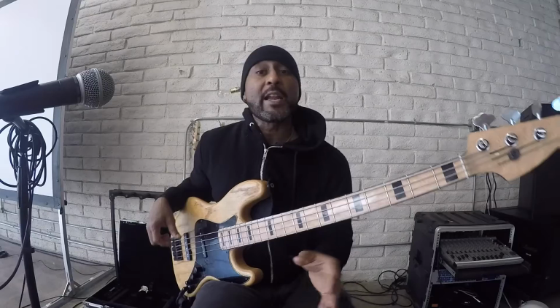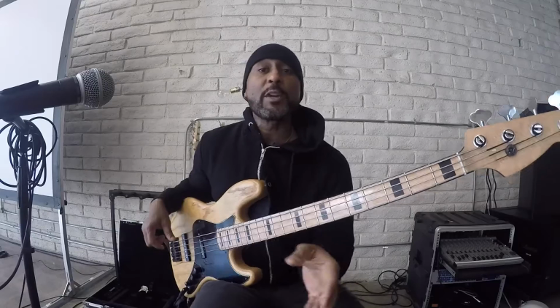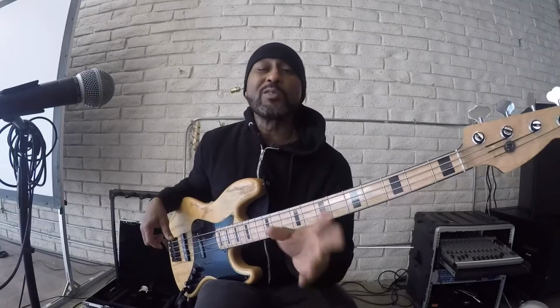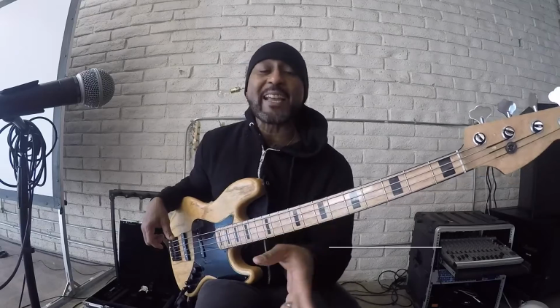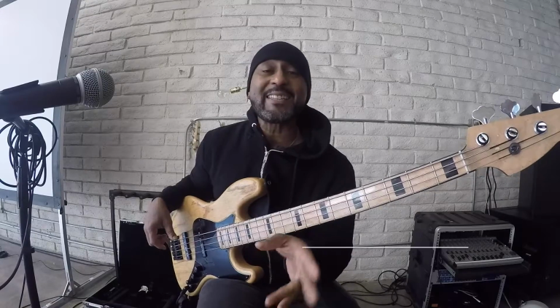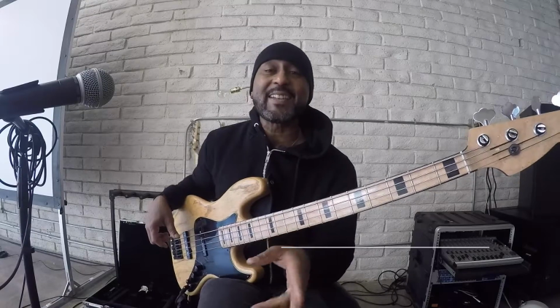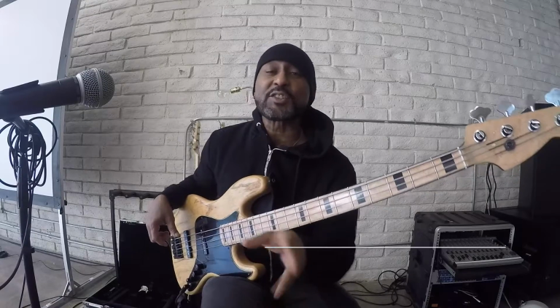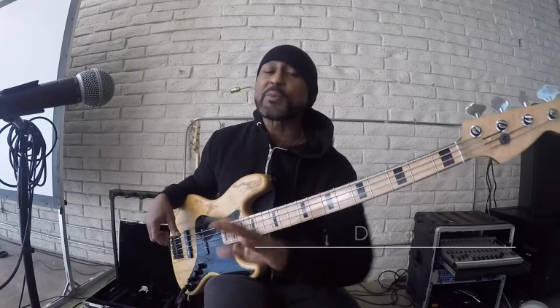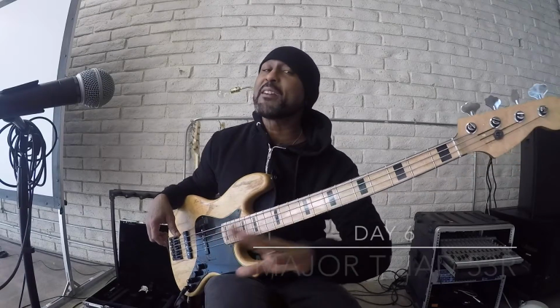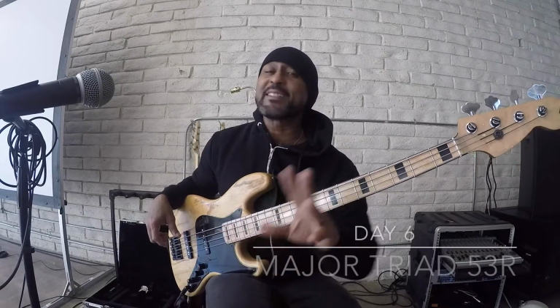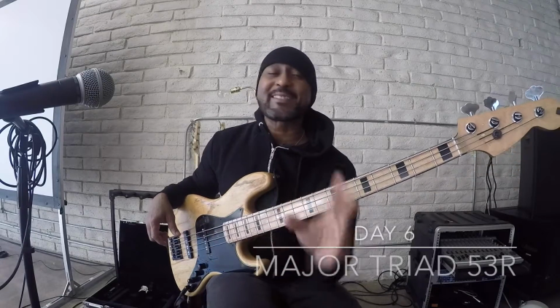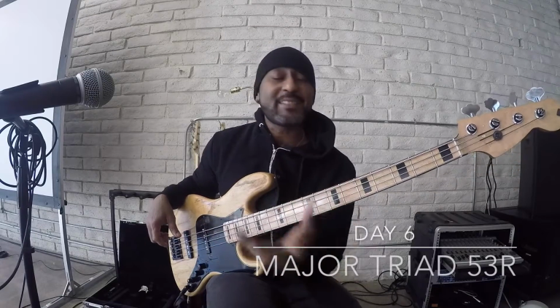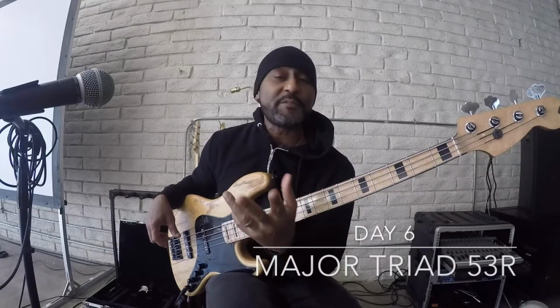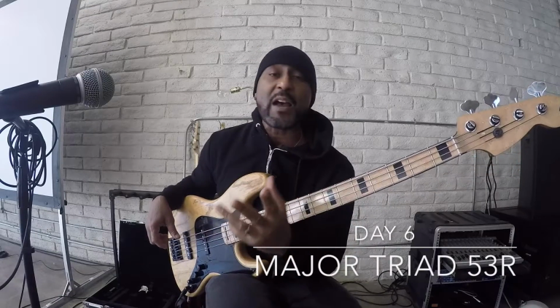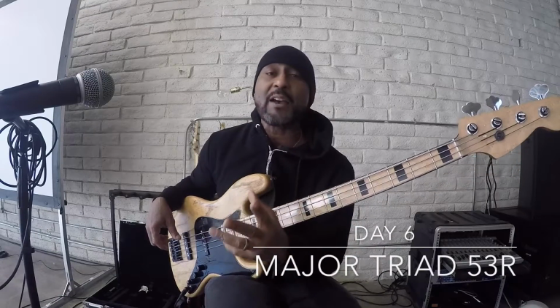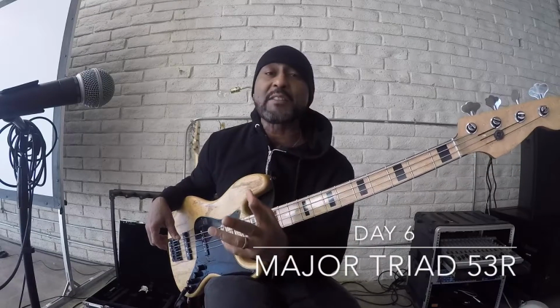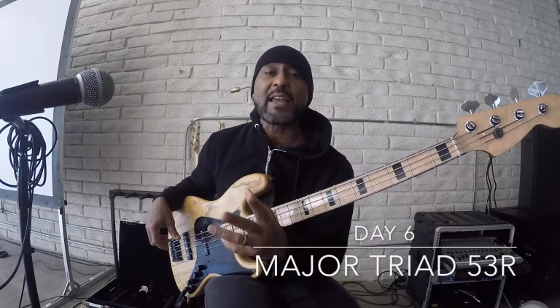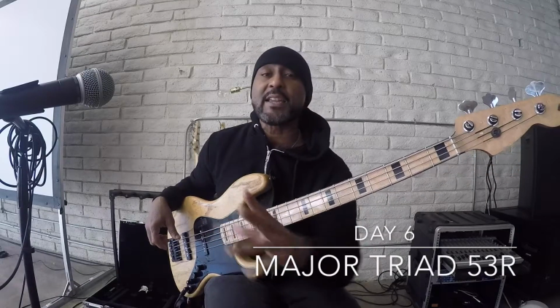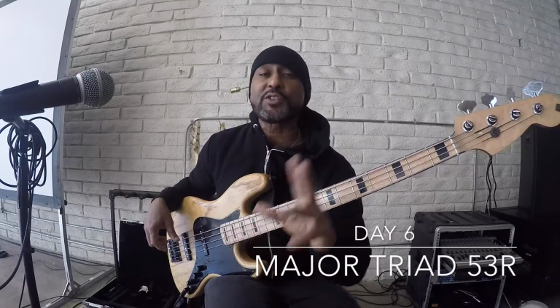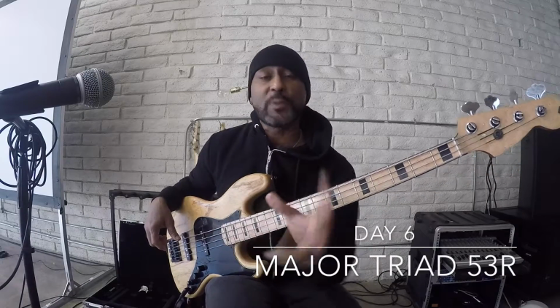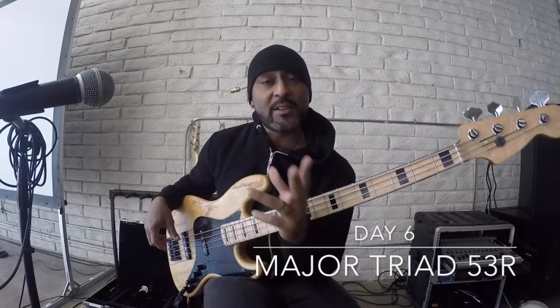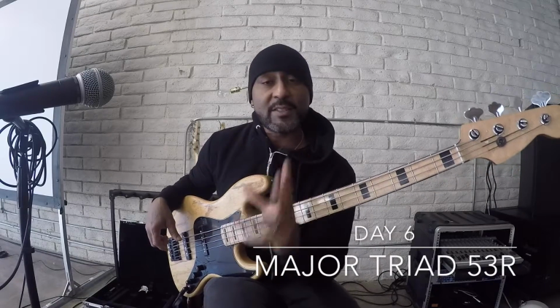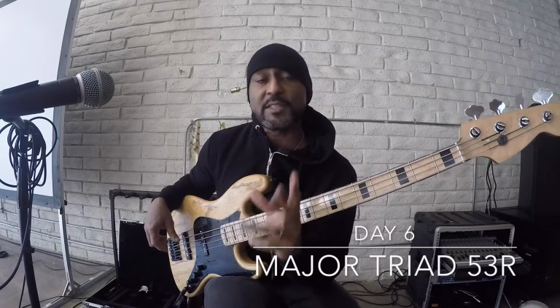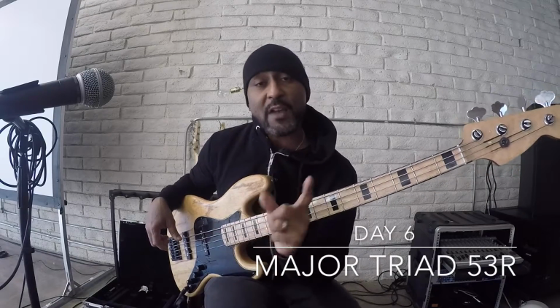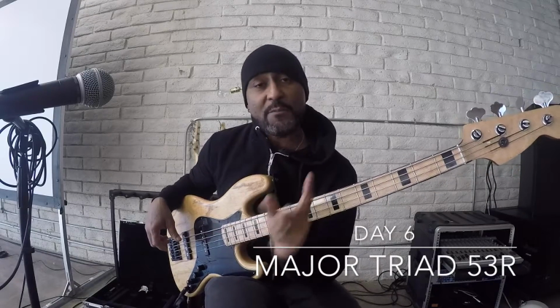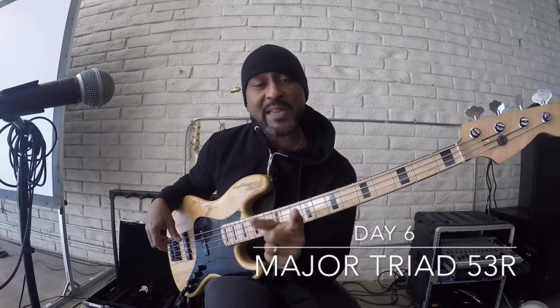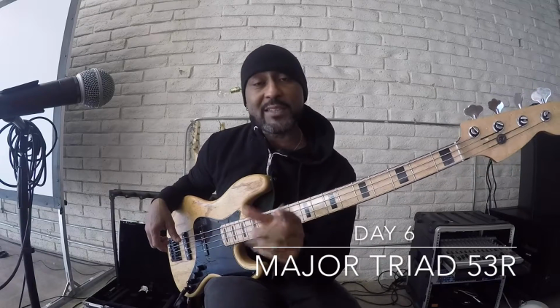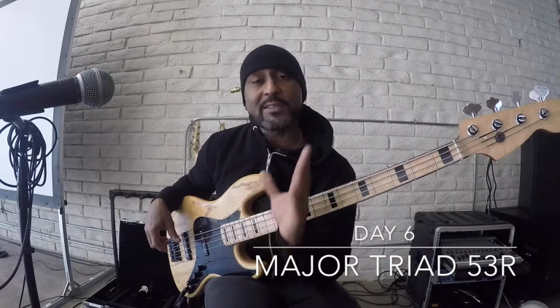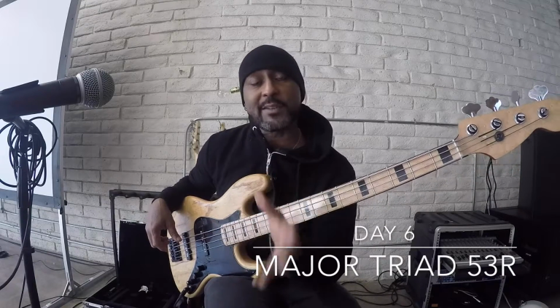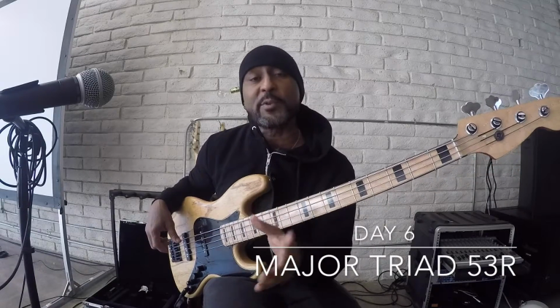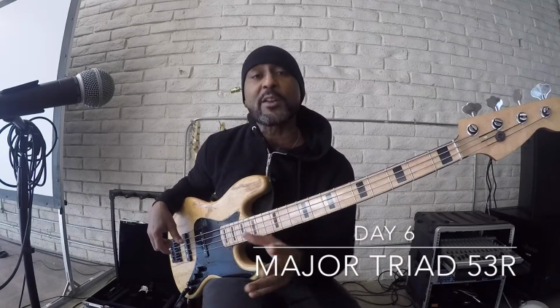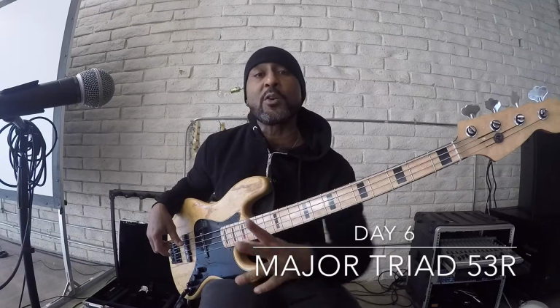Here we go. Day six. 365 days, 365 bass lessons. Here we go.